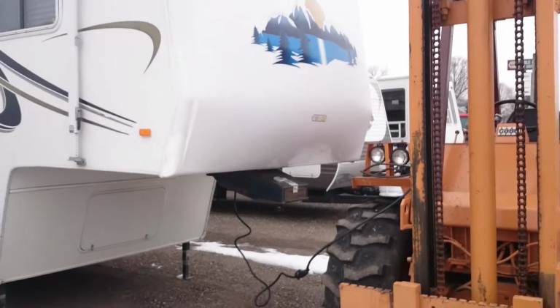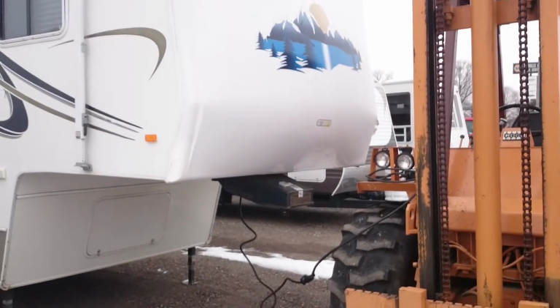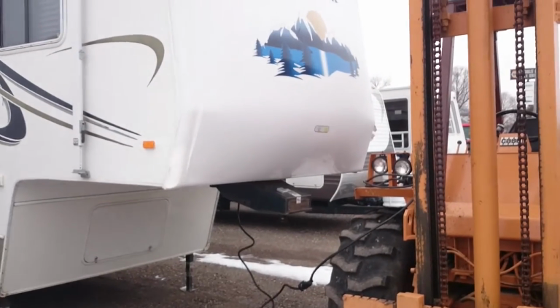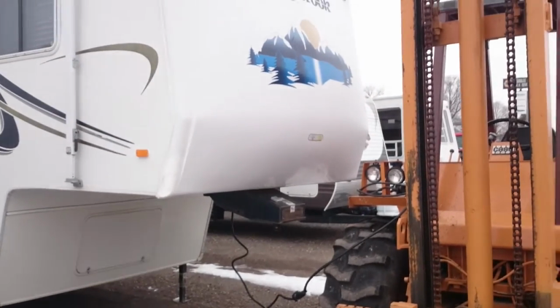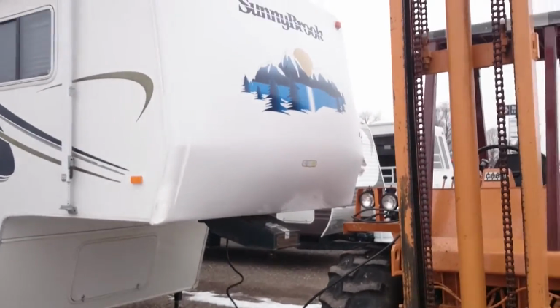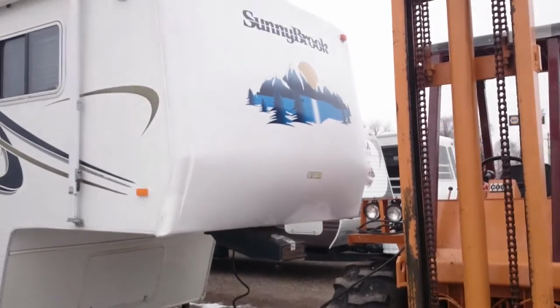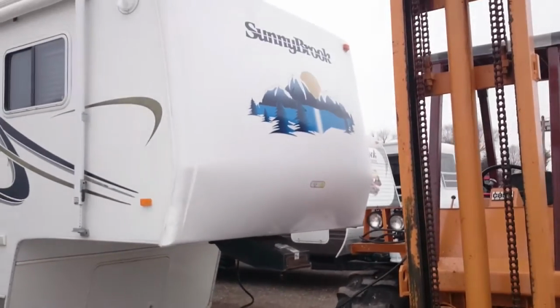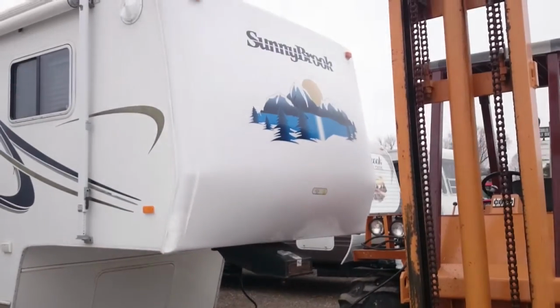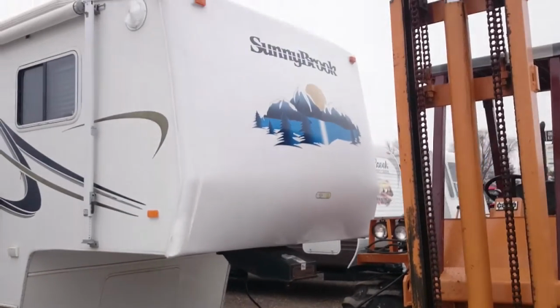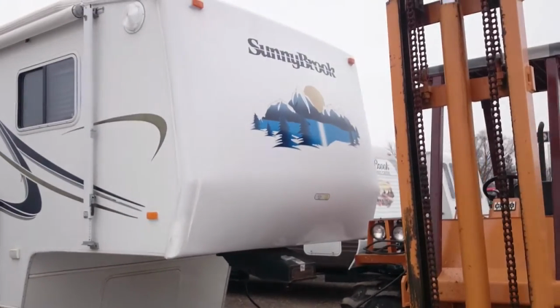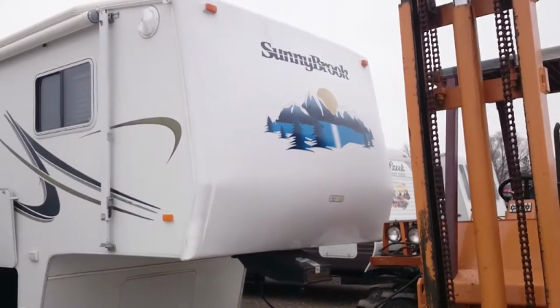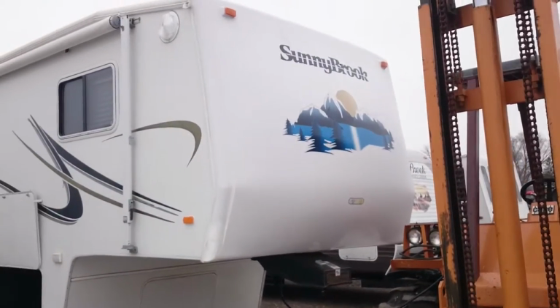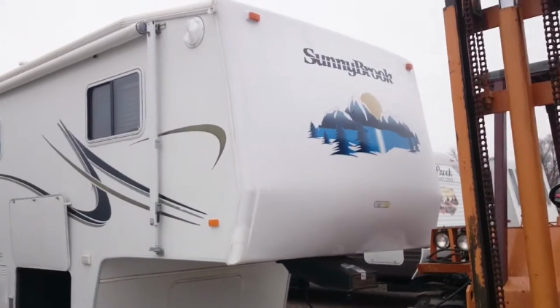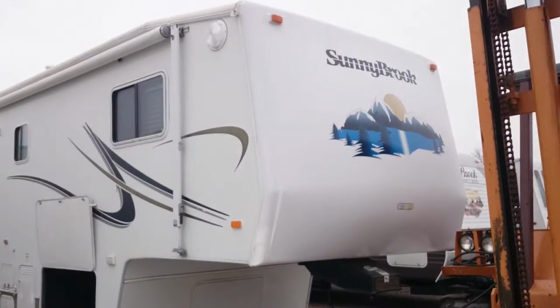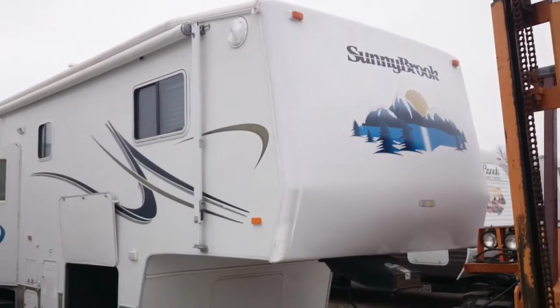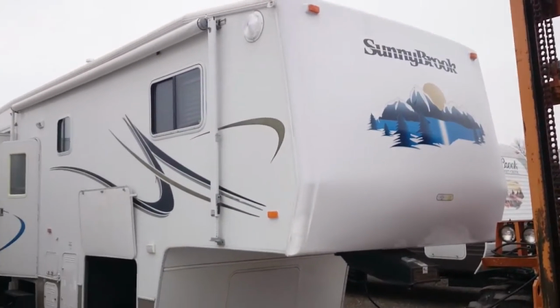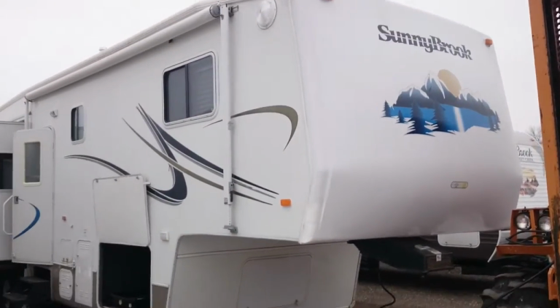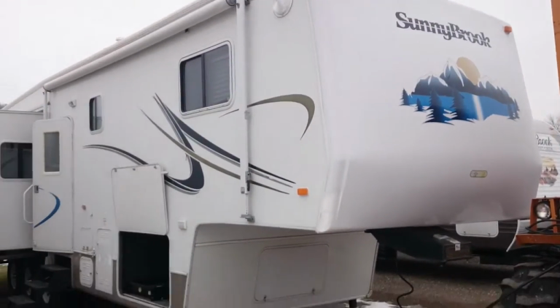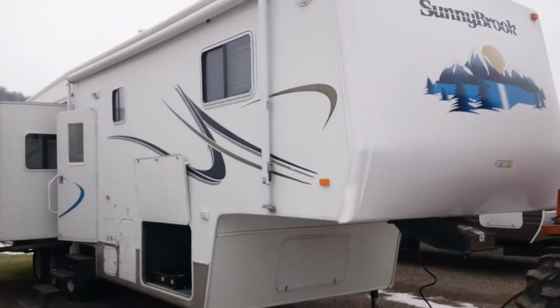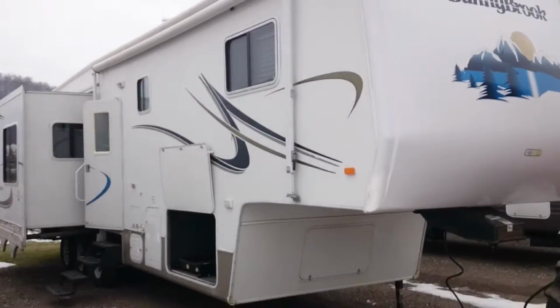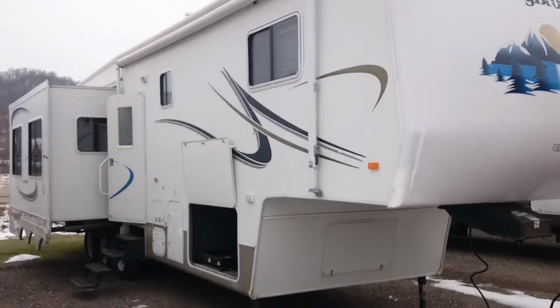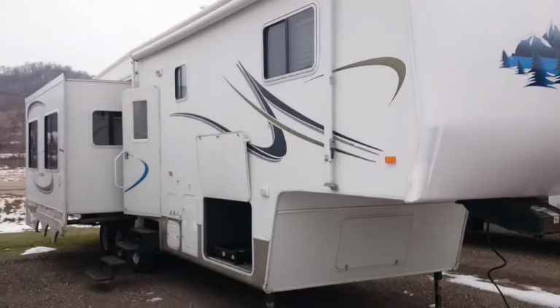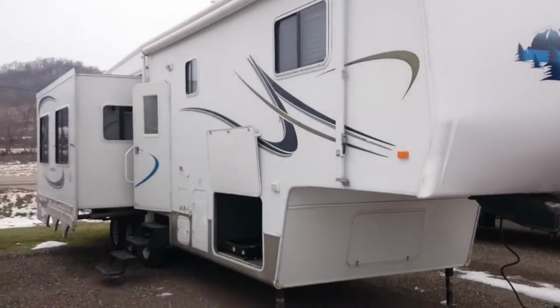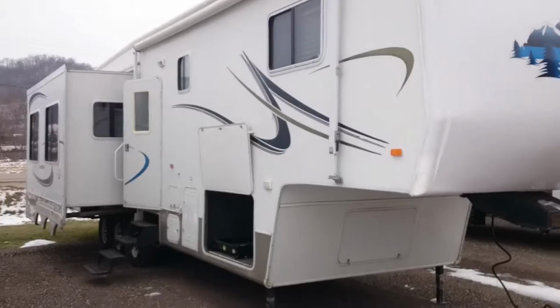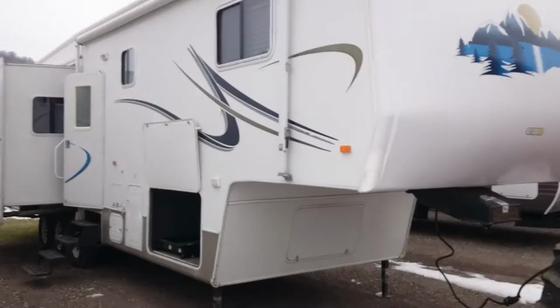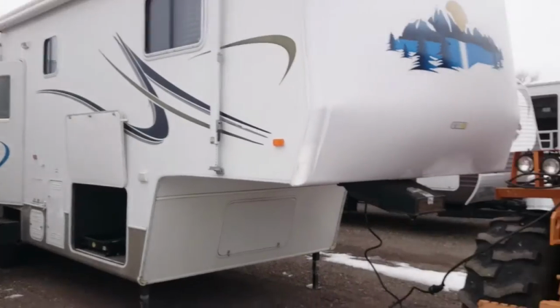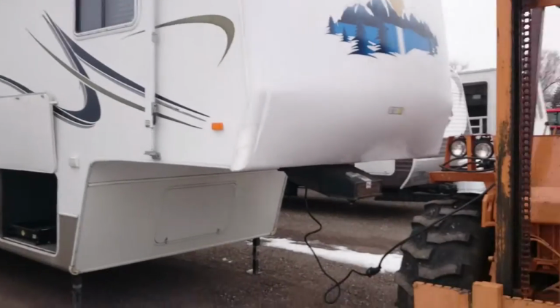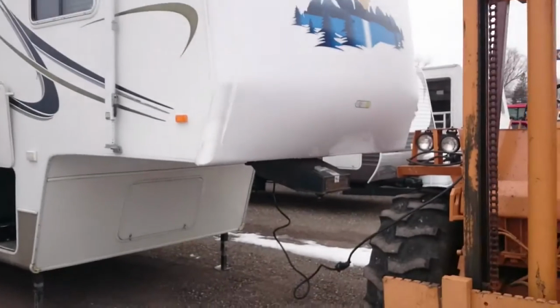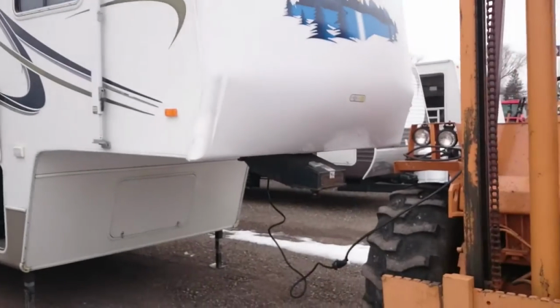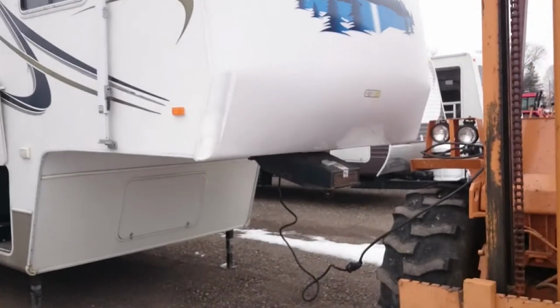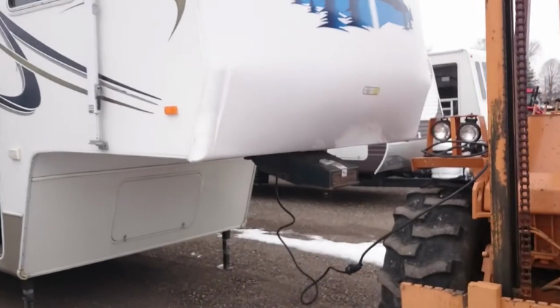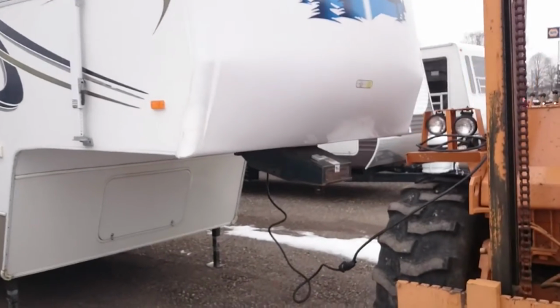Don't mind our forklift — that's what we use to get power to it.